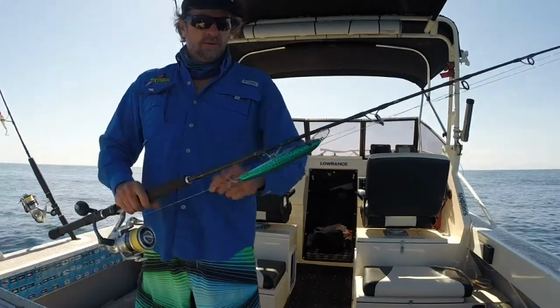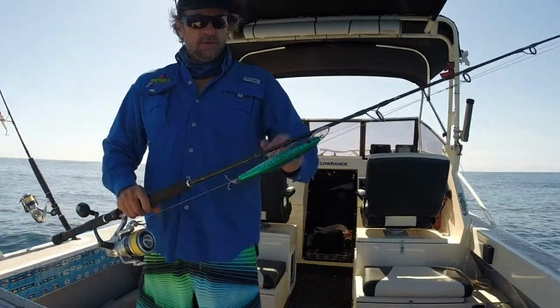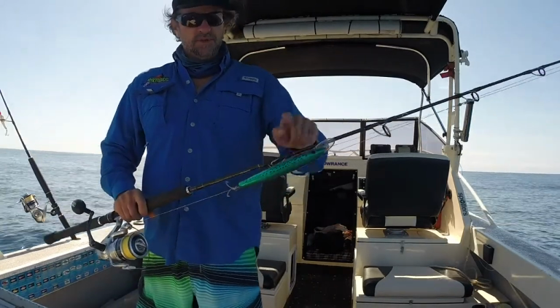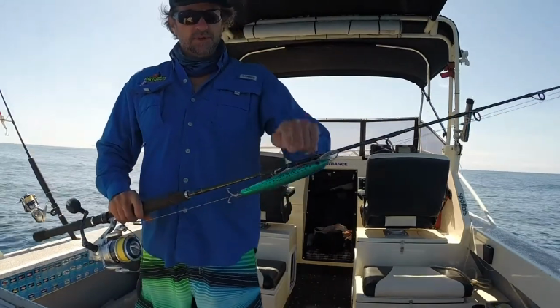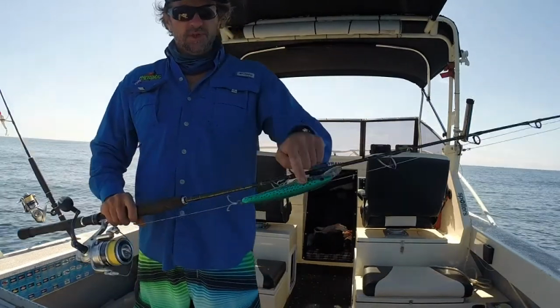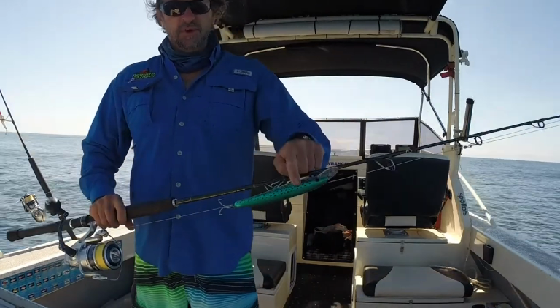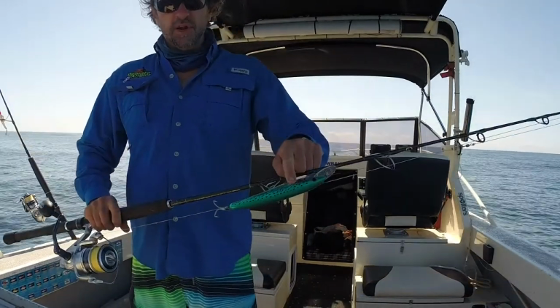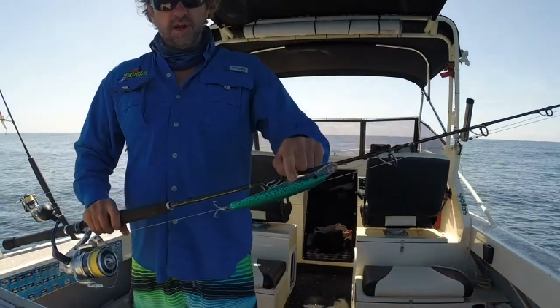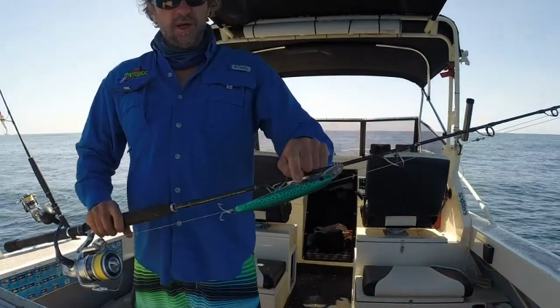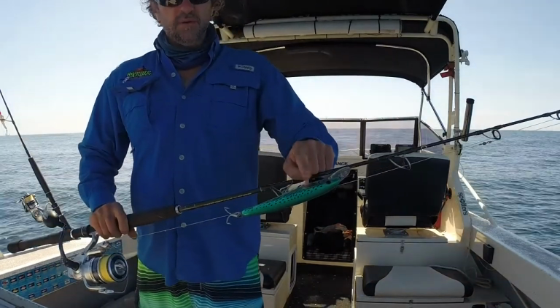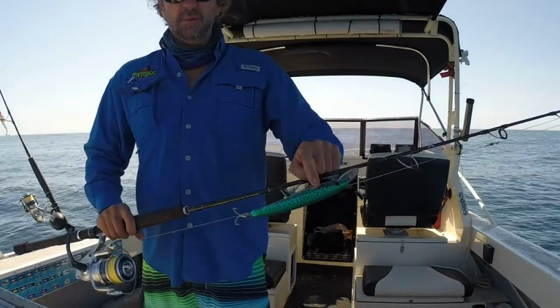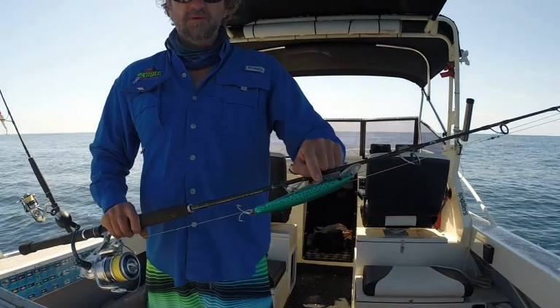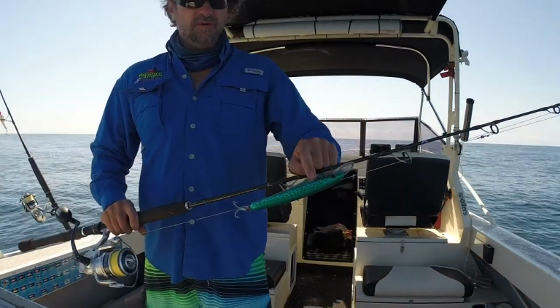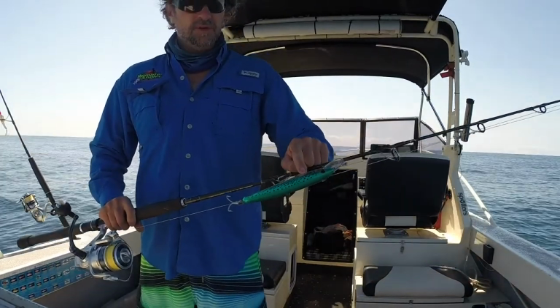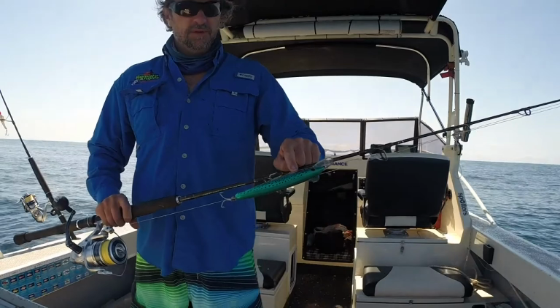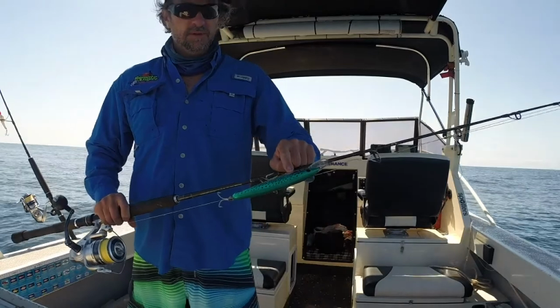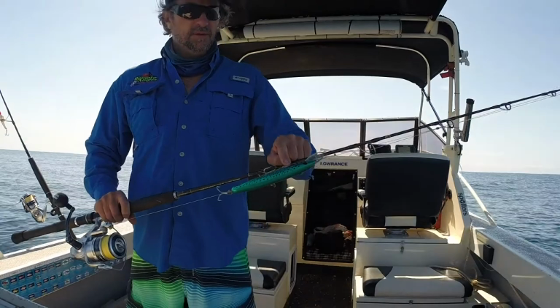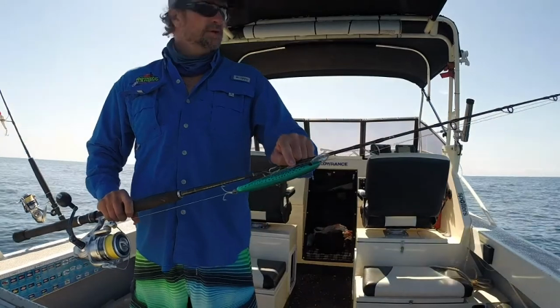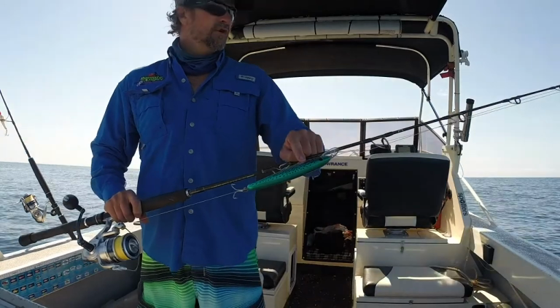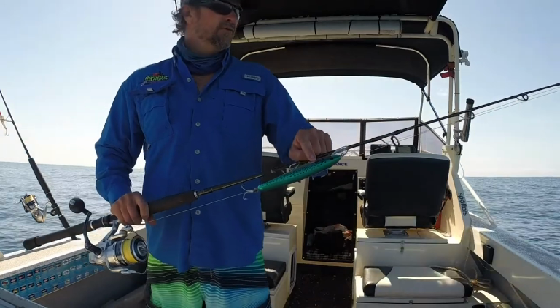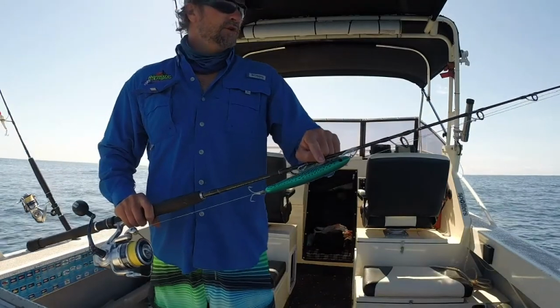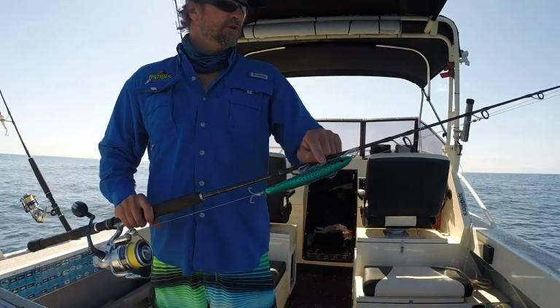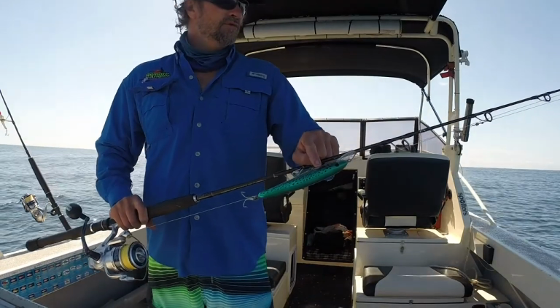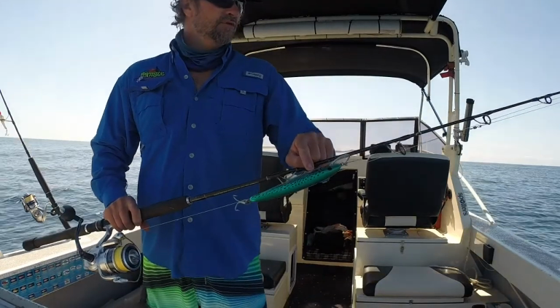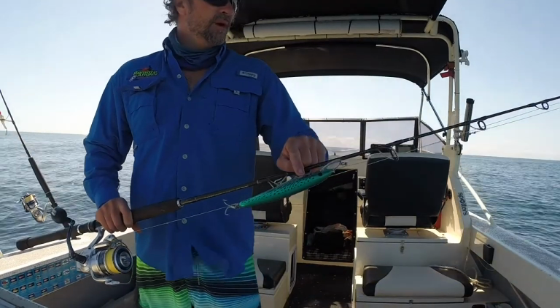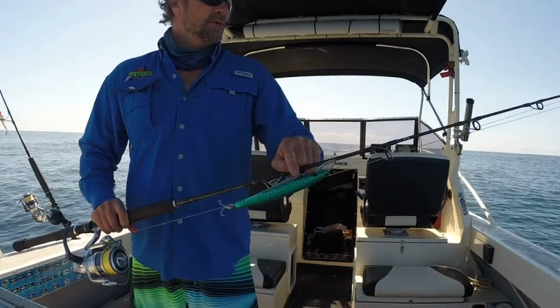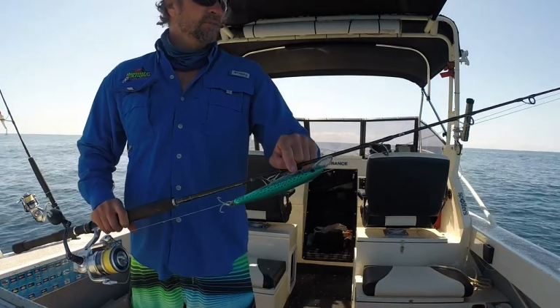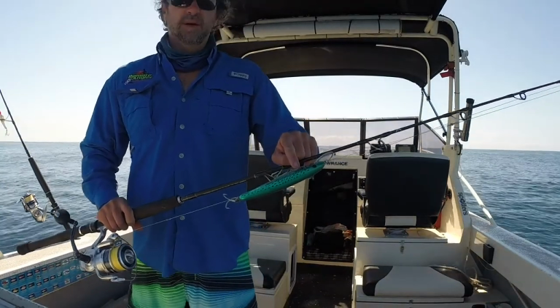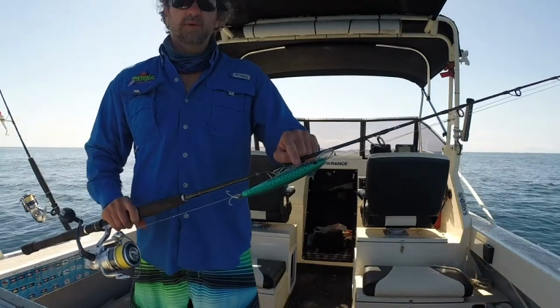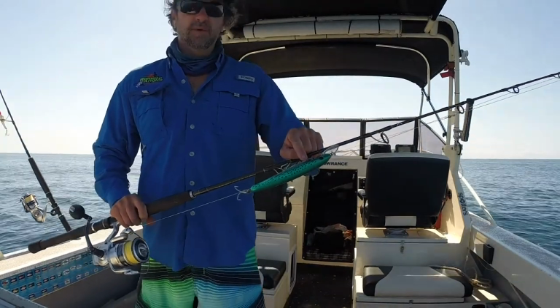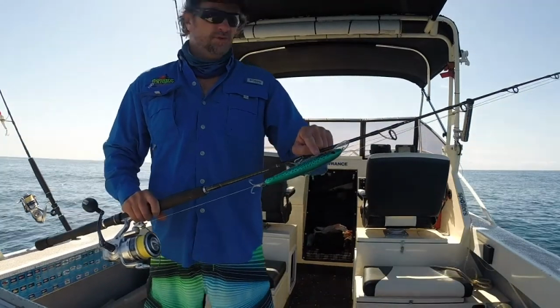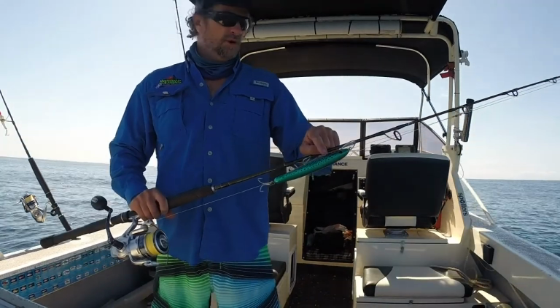This is the Bonito colour, one of my favourites. It's very effective for mackerel anywhere in Australia.